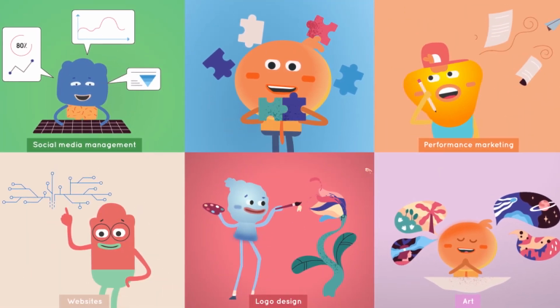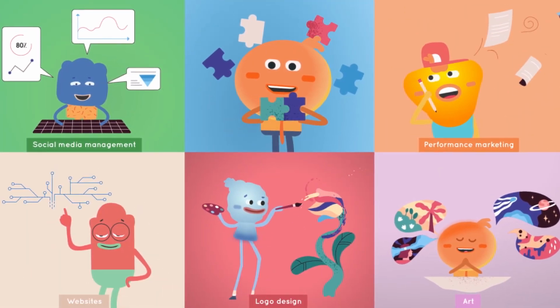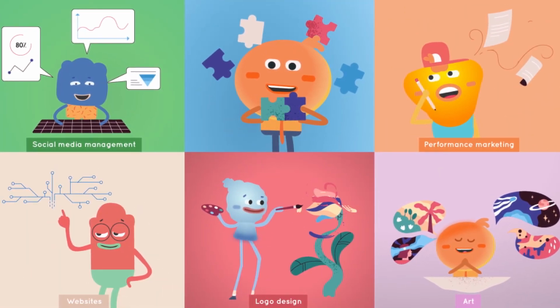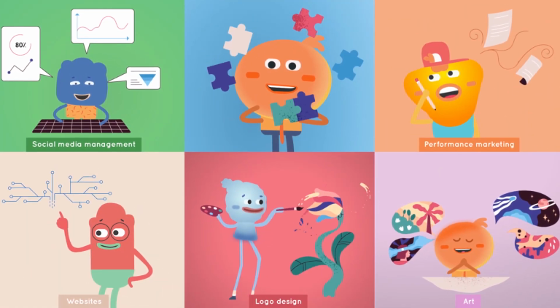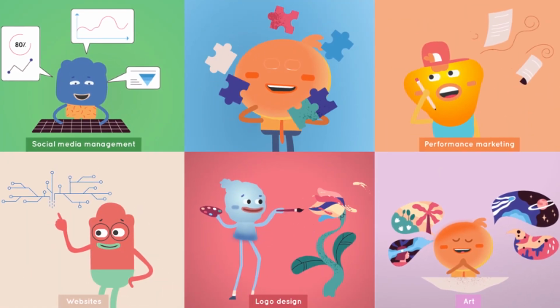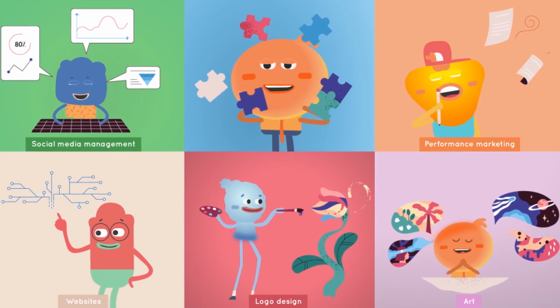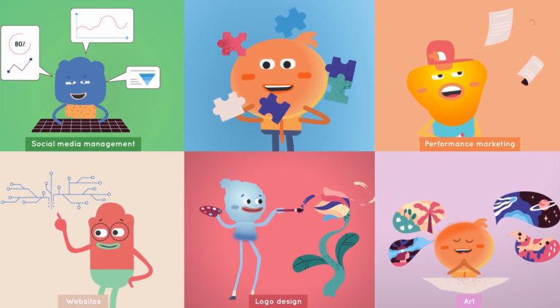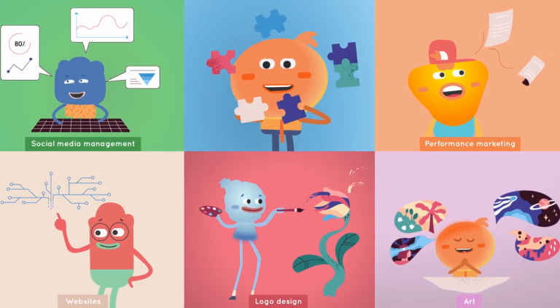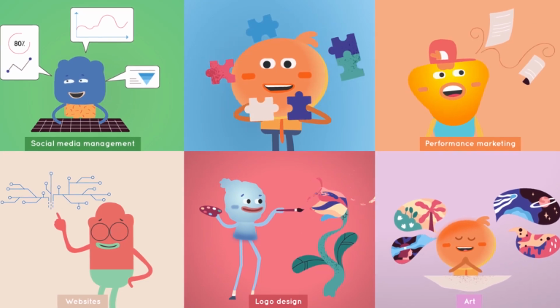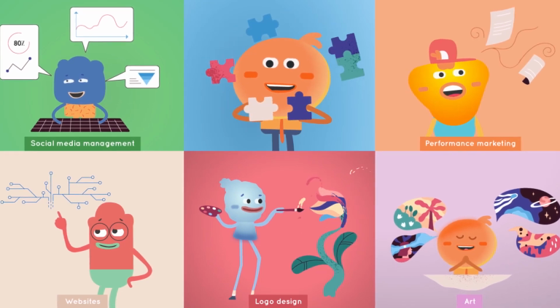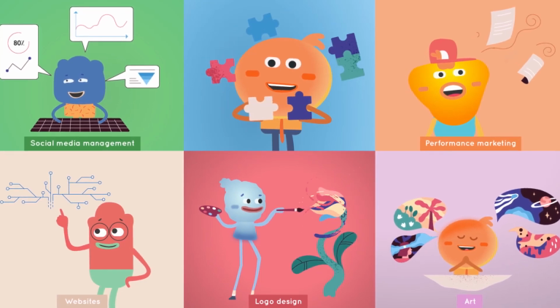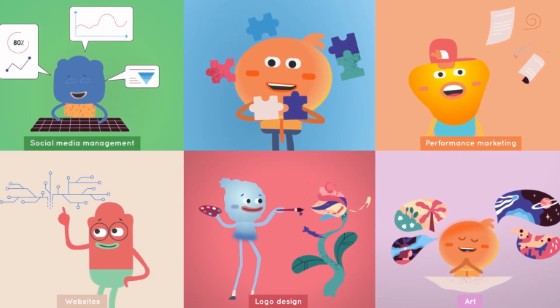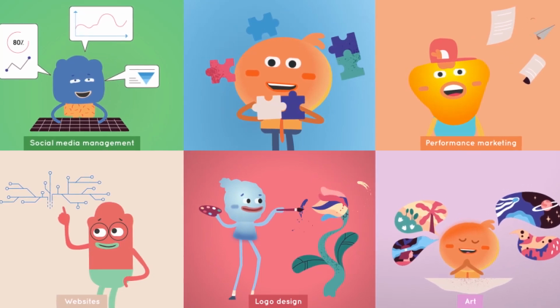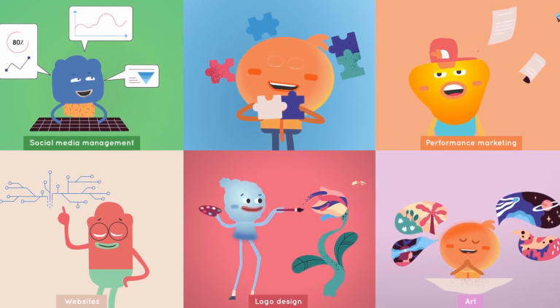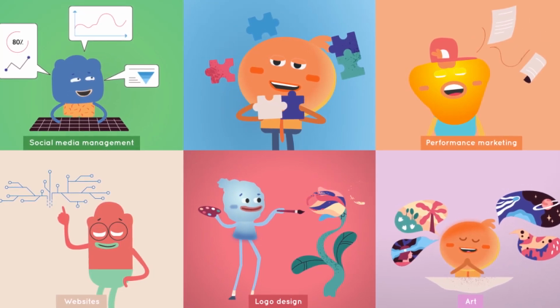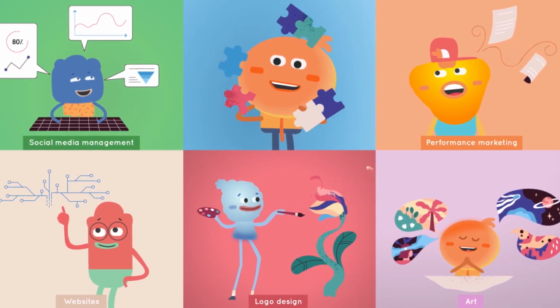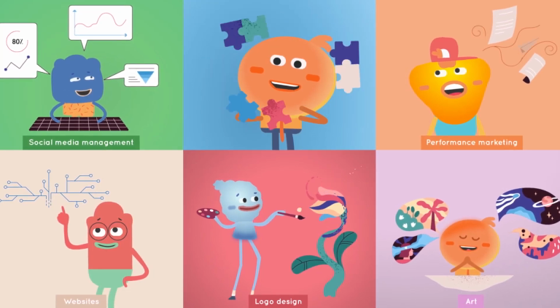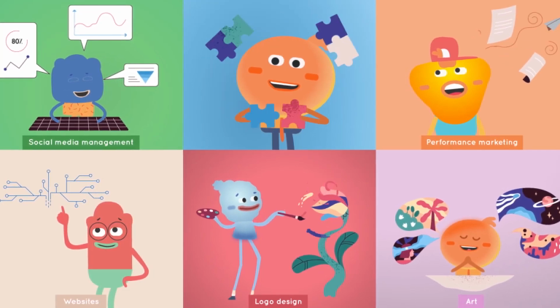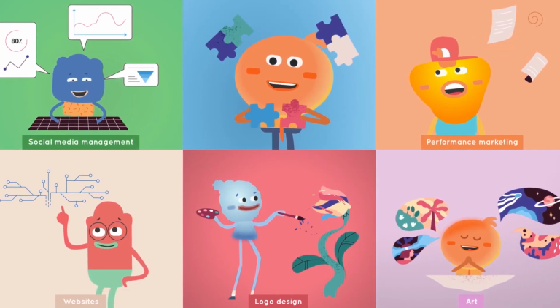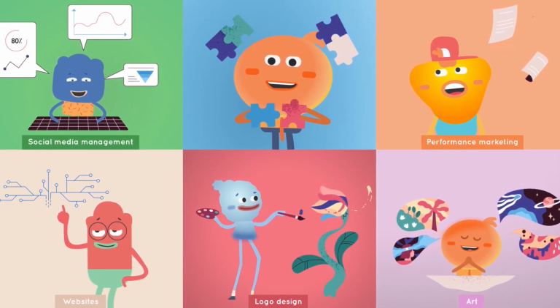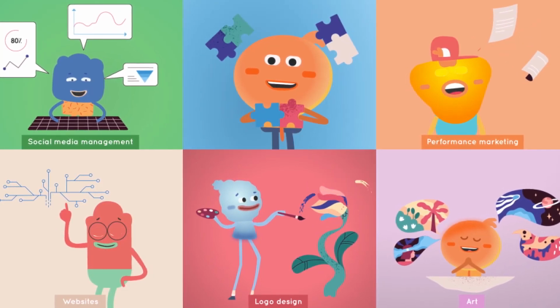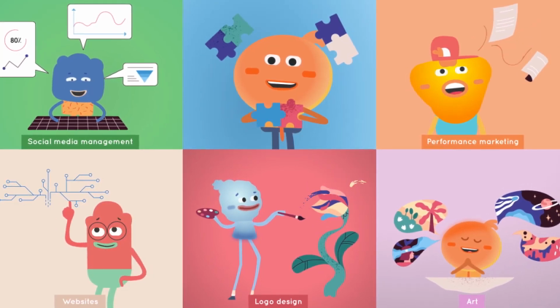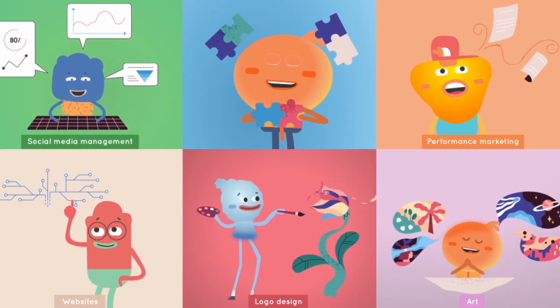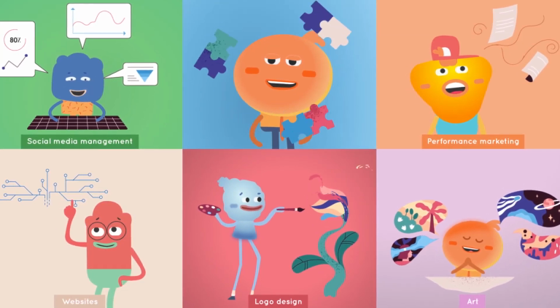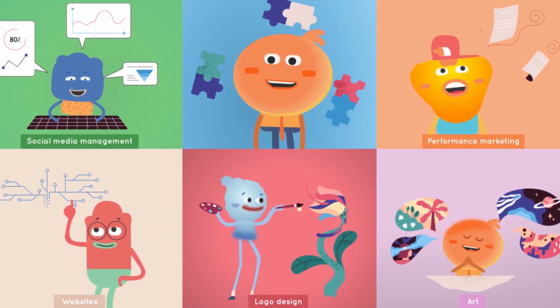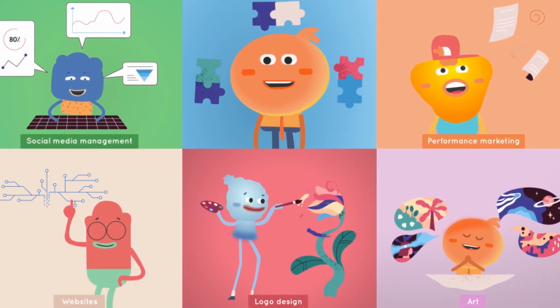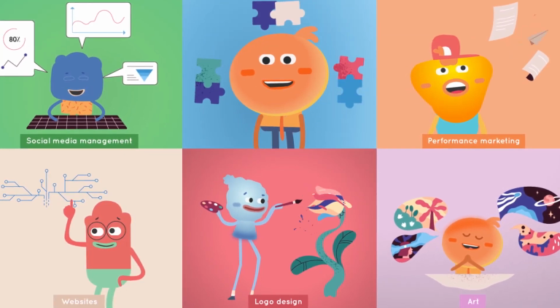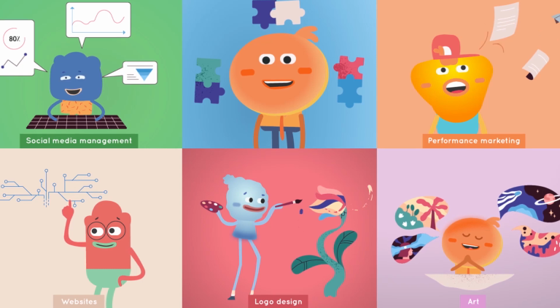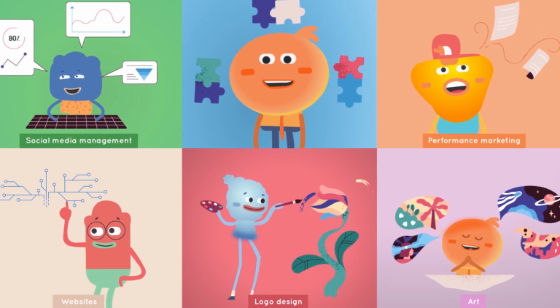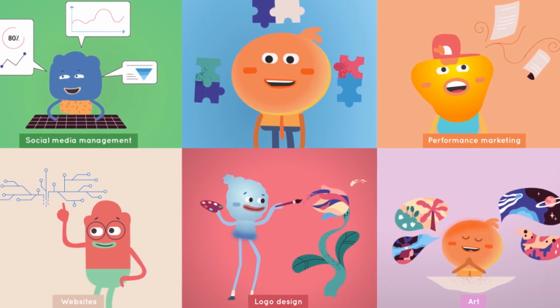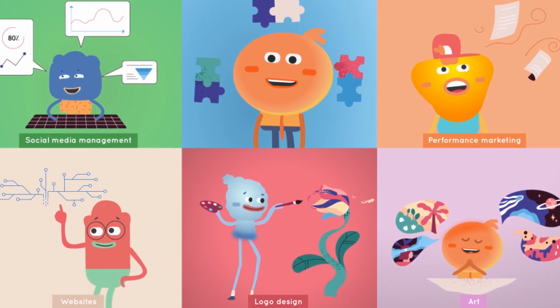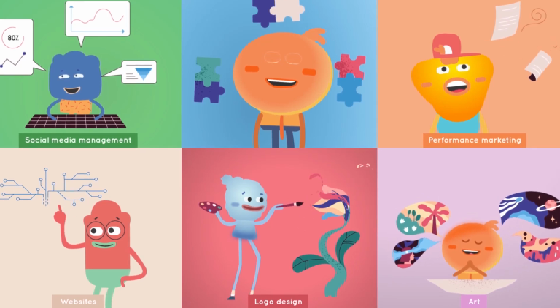Logo, fashion, websites, social media design and management, graphic design, art, performance, marketing, etc.